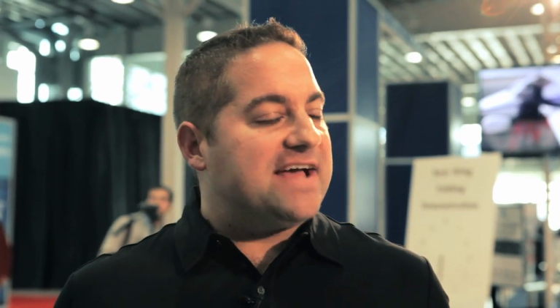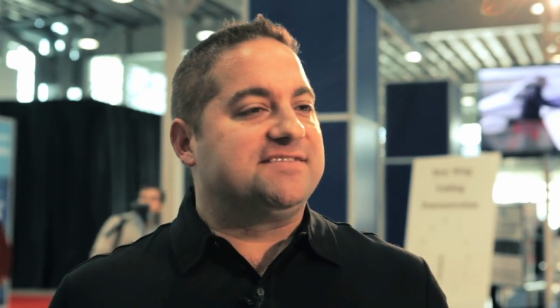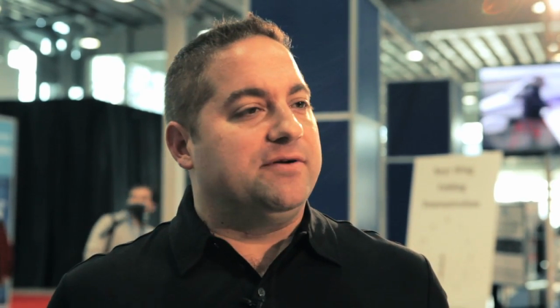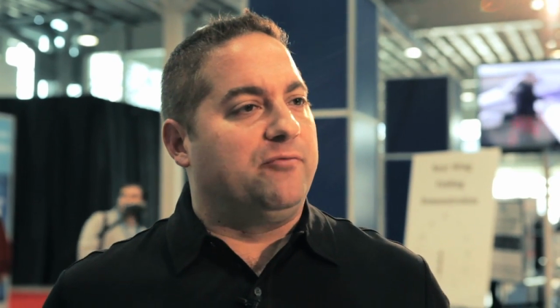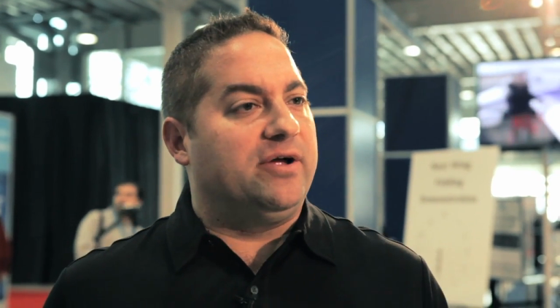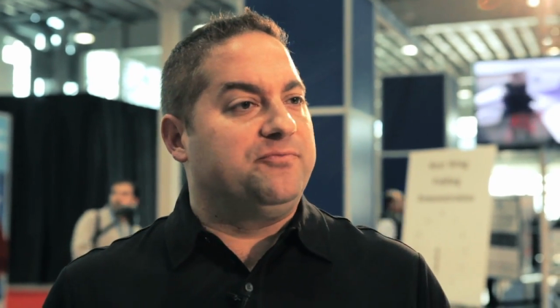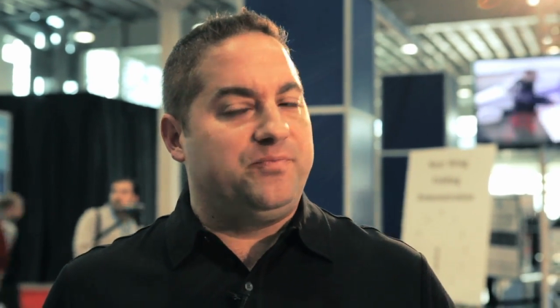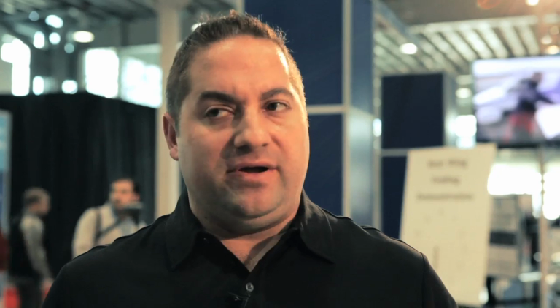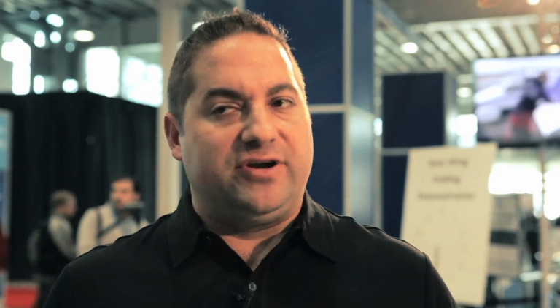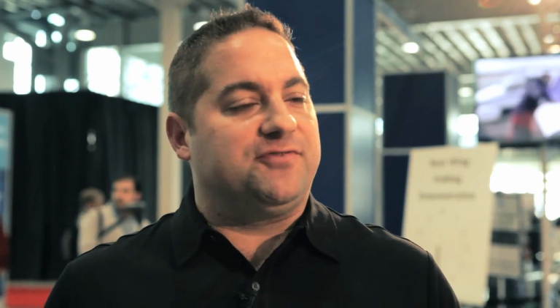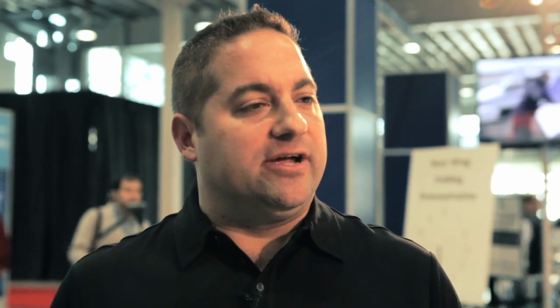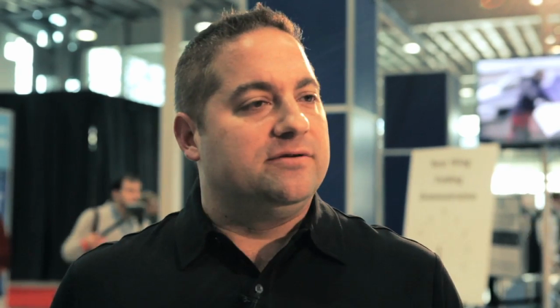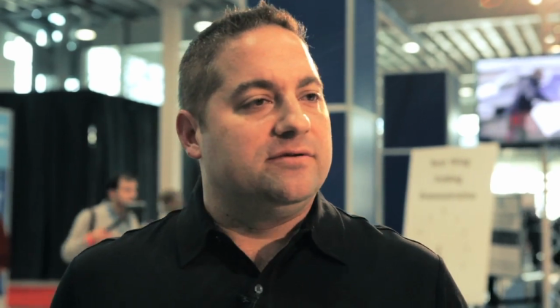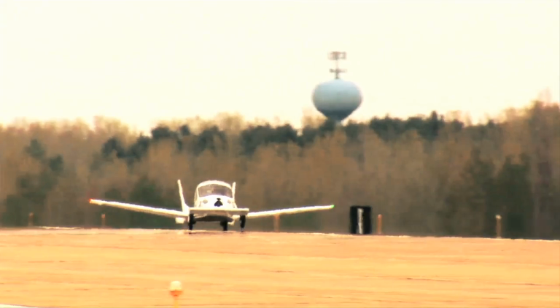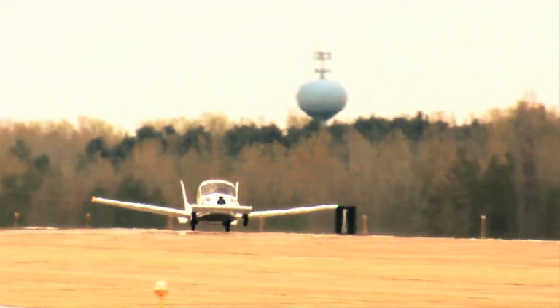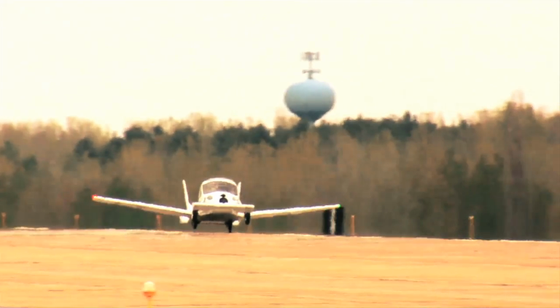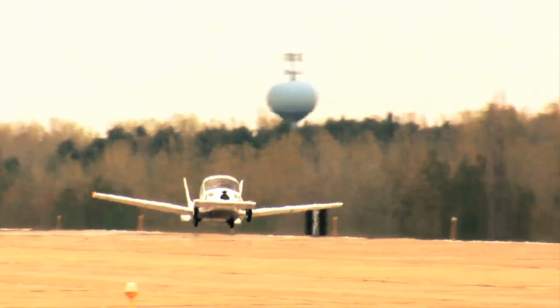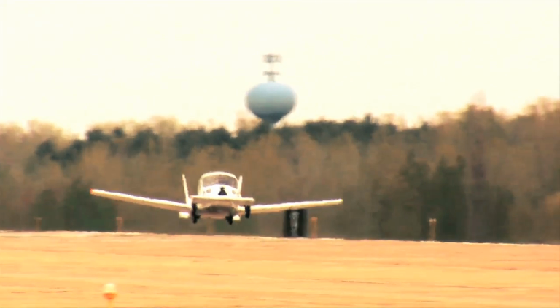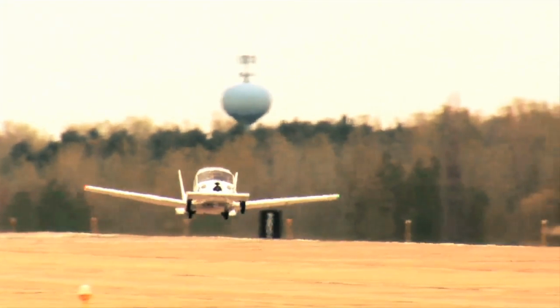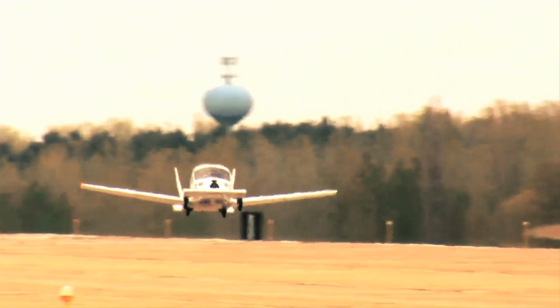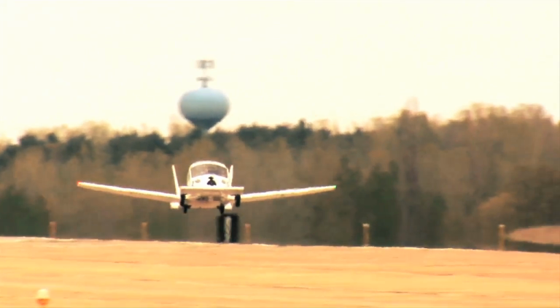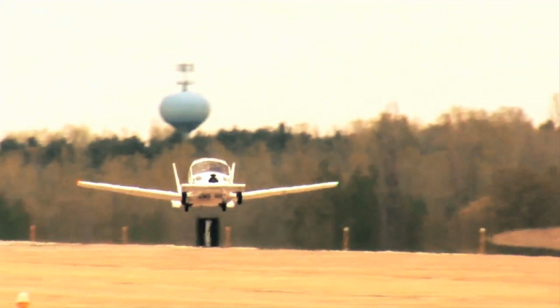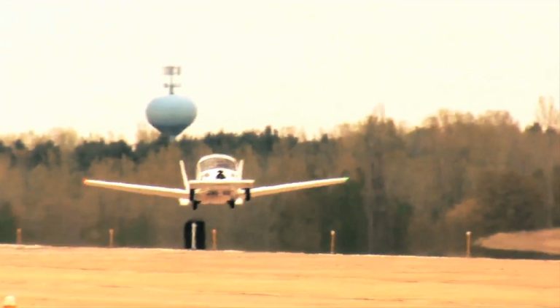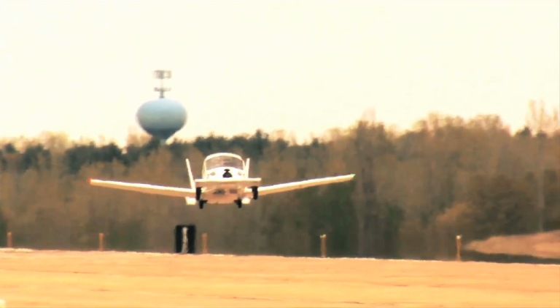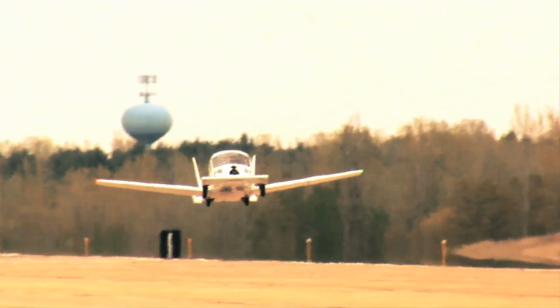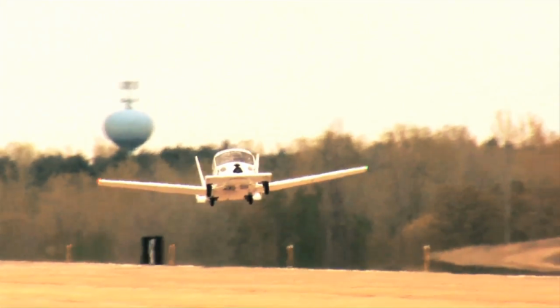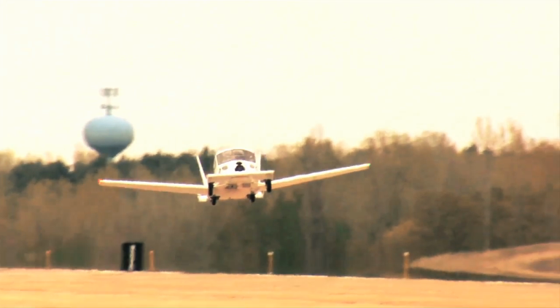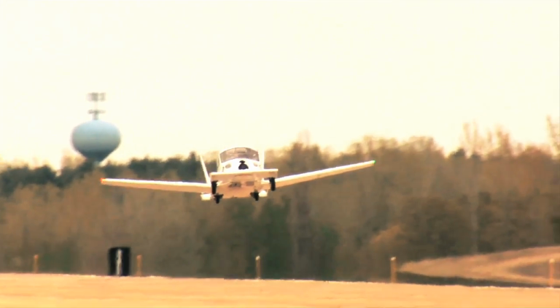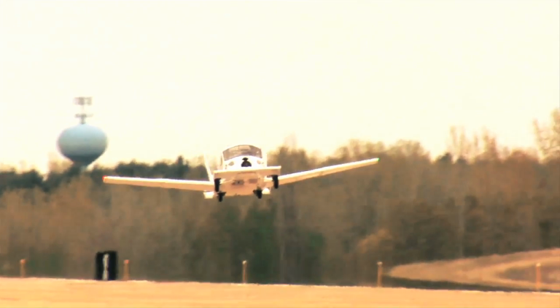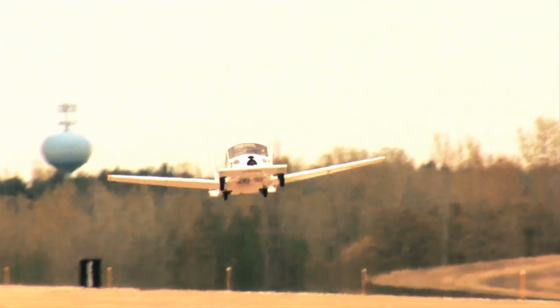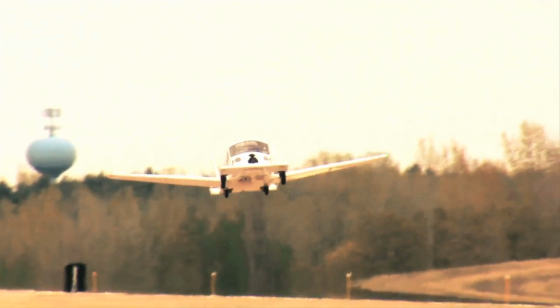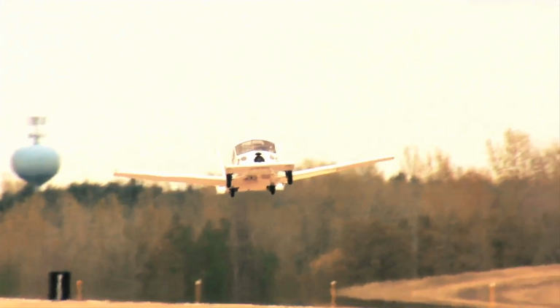How fast is it when it's flying? You're going over 100 miles an hour in the air and highway speeds on the ground.